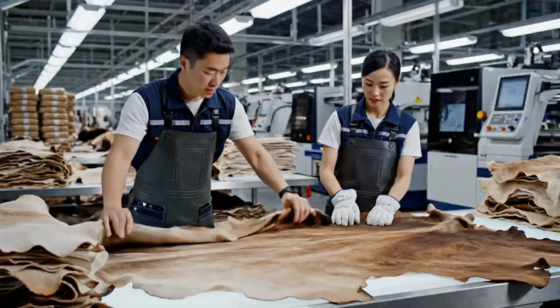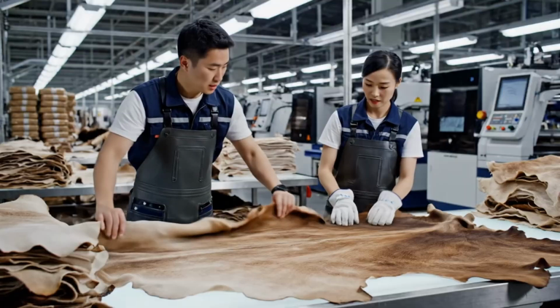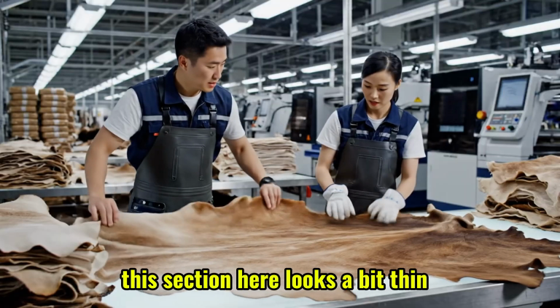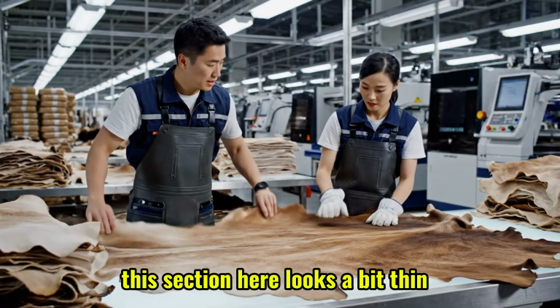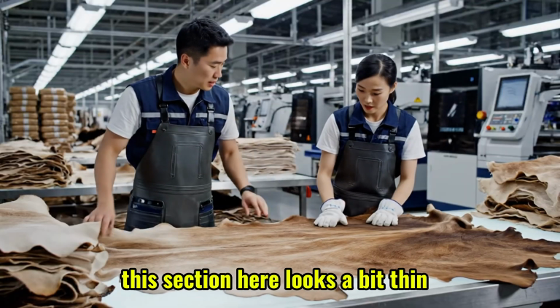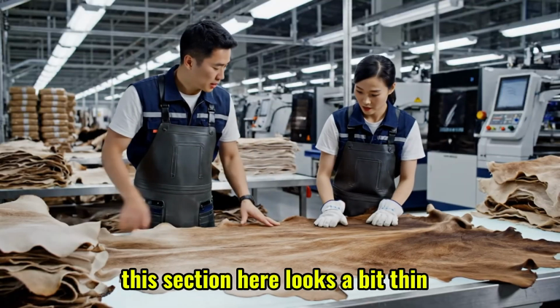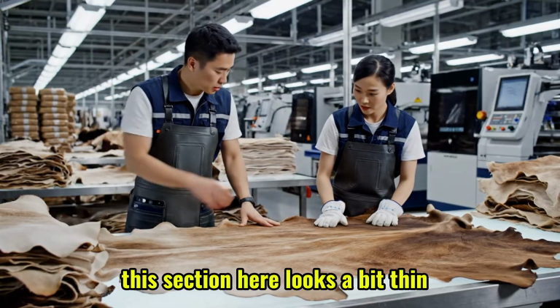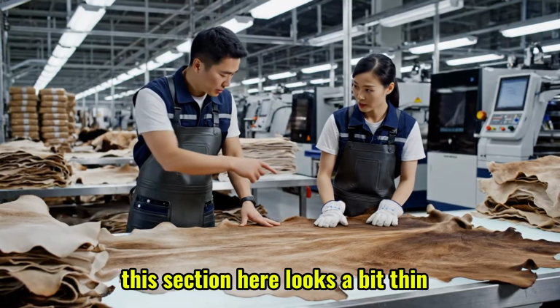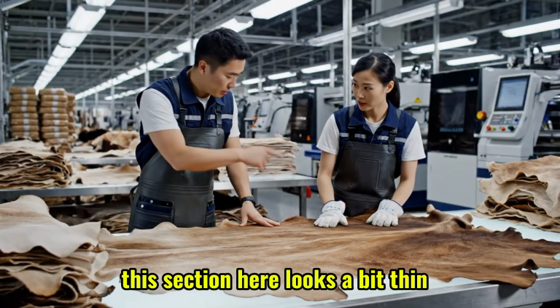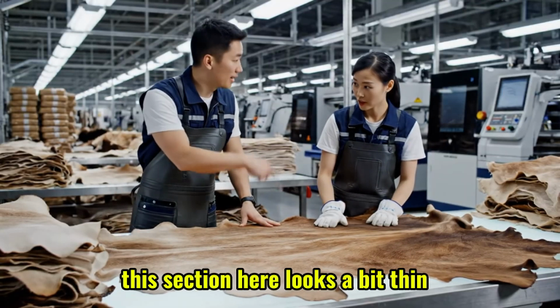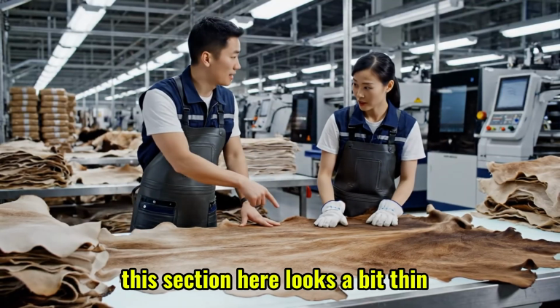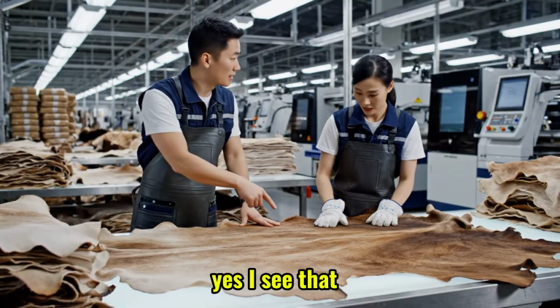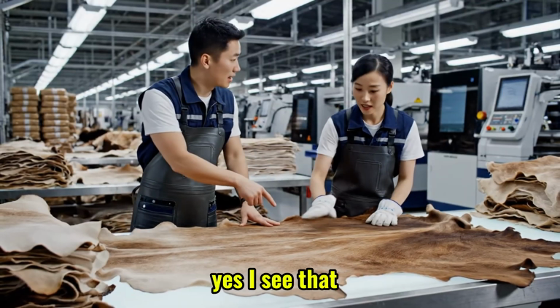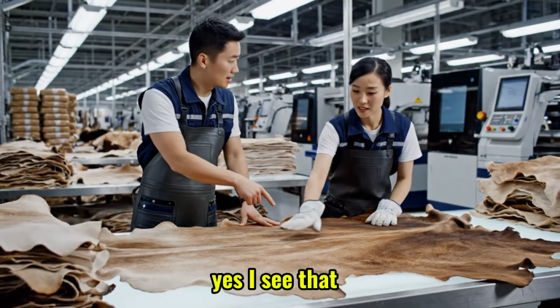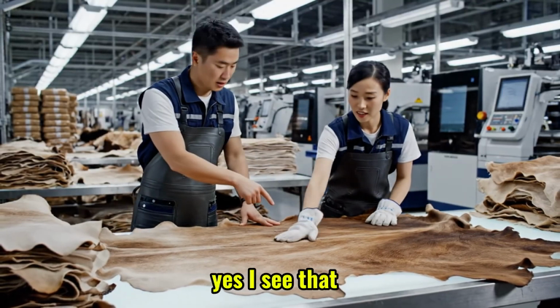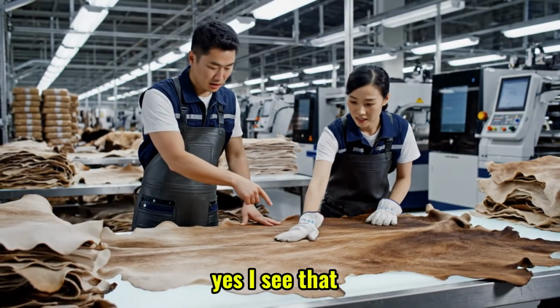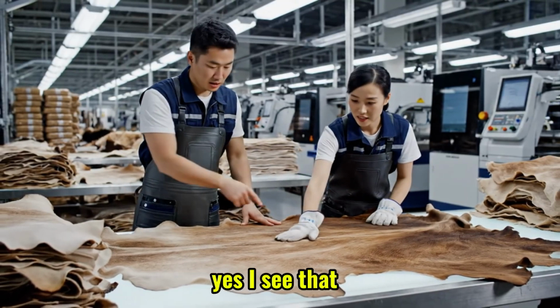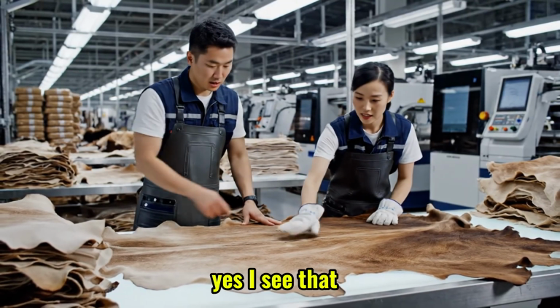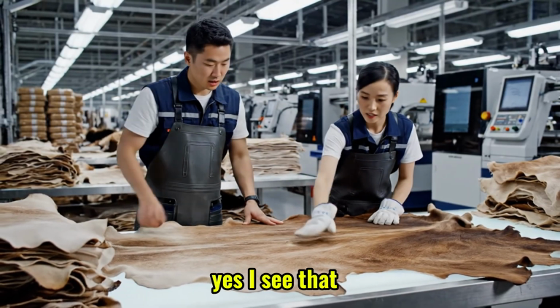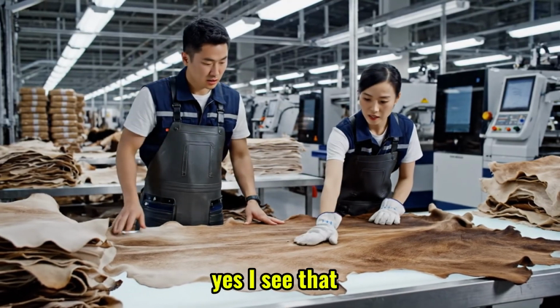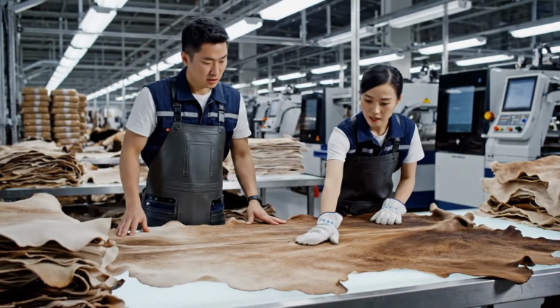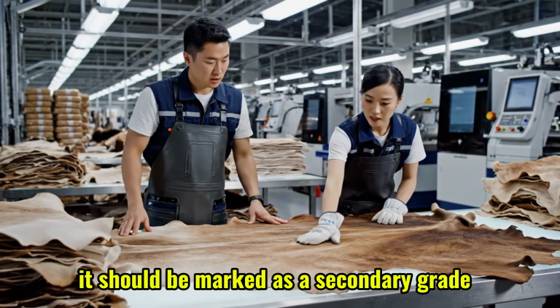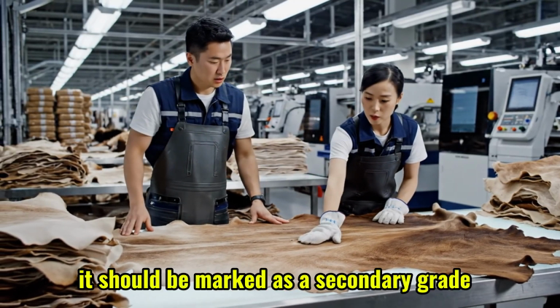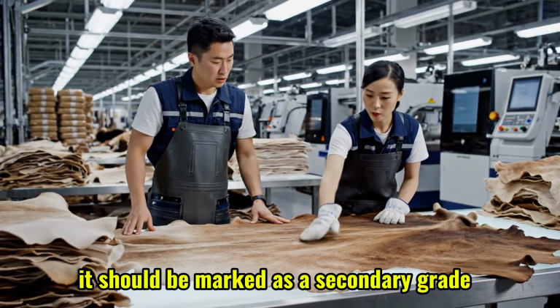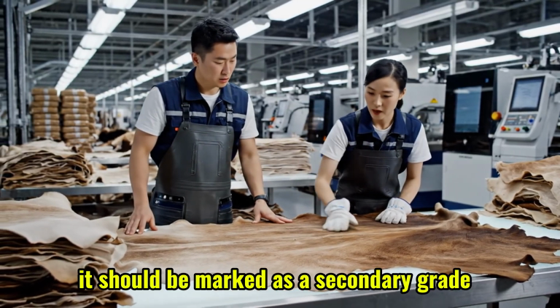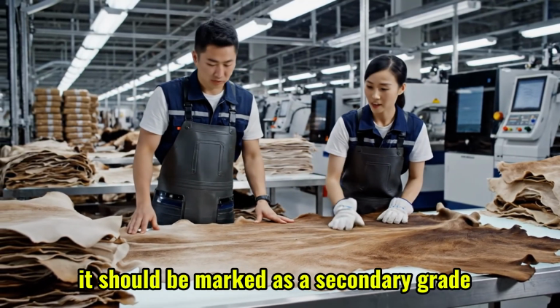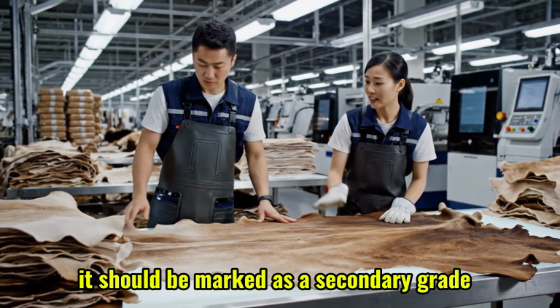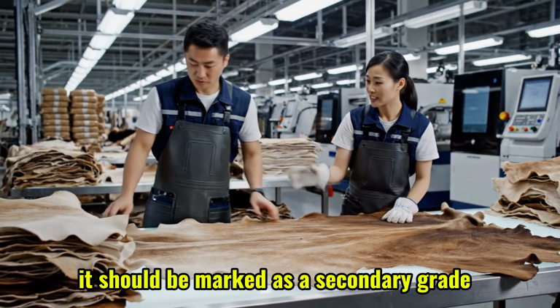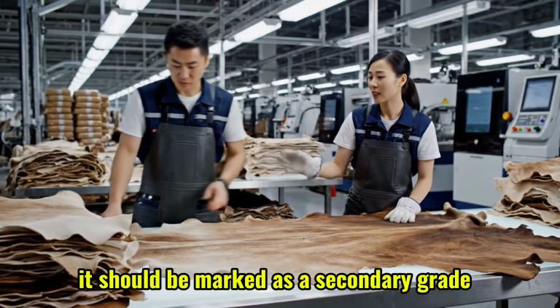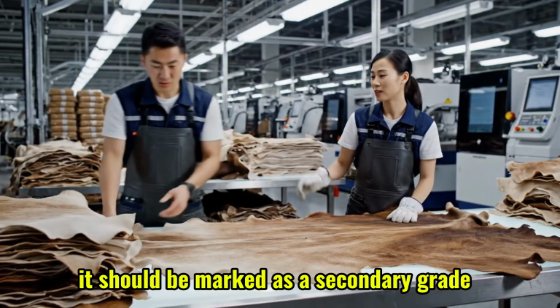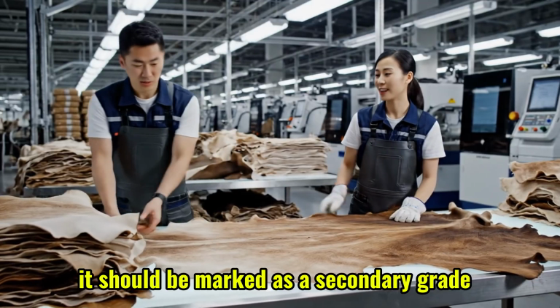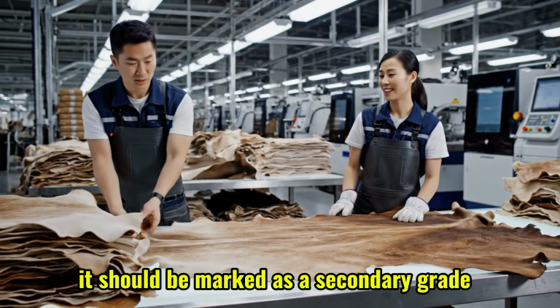This section here looks a bit thin. Yes, I see that — it should be marked as a secondary grade.